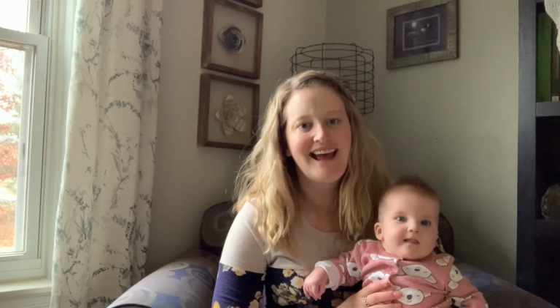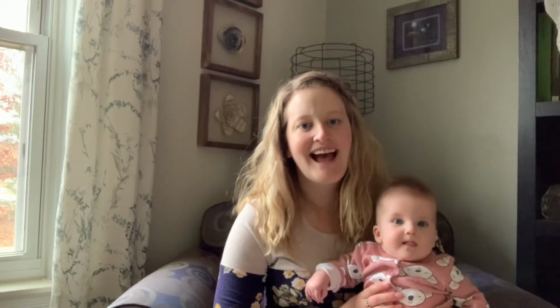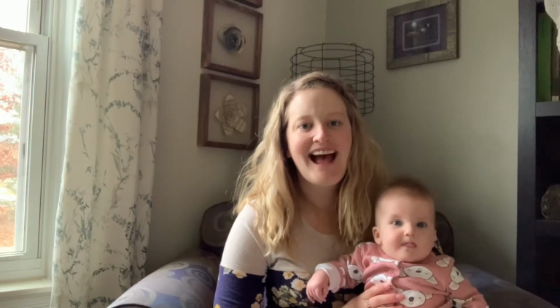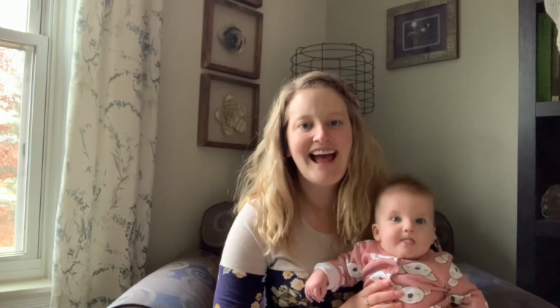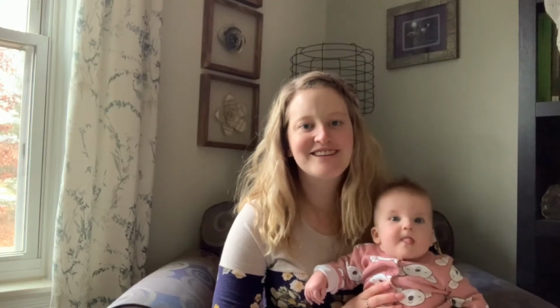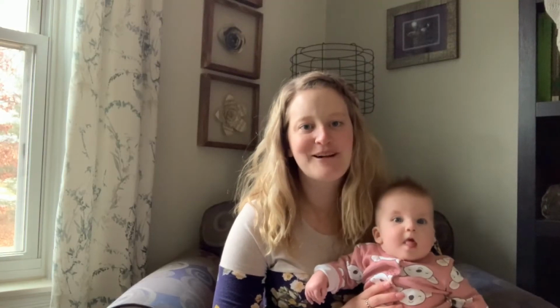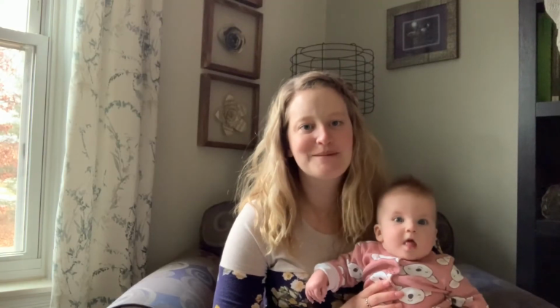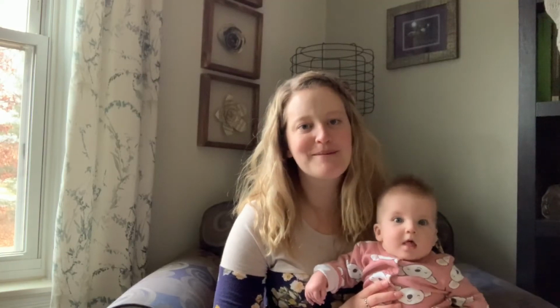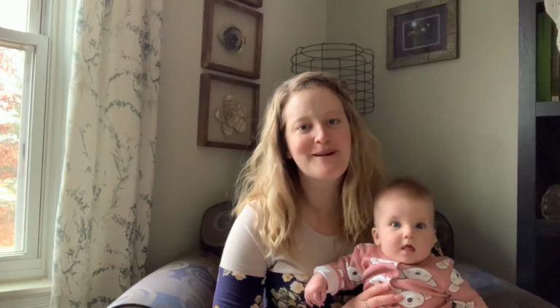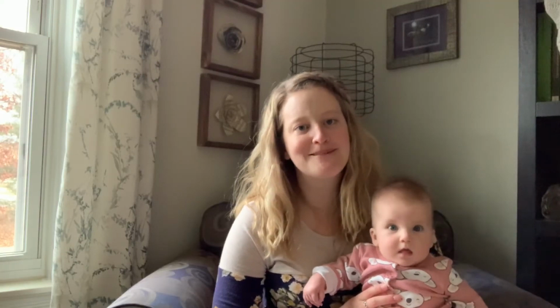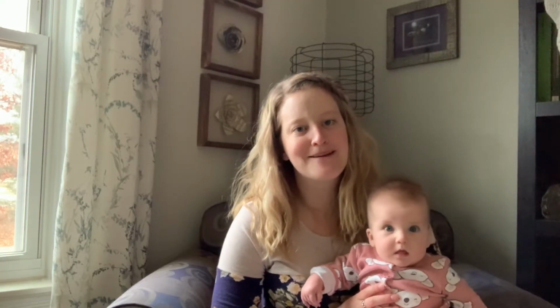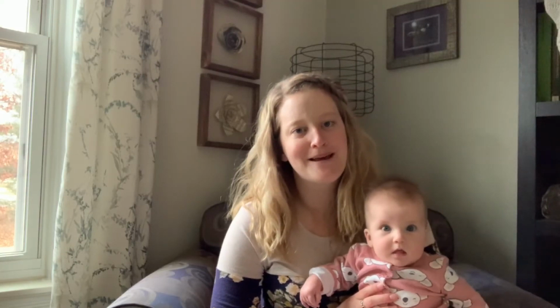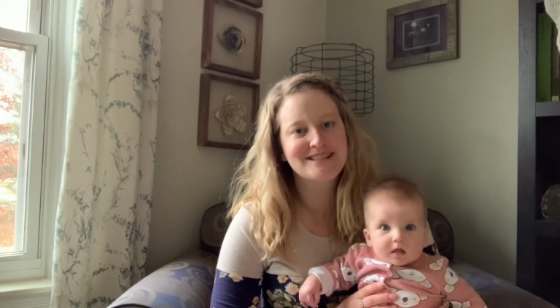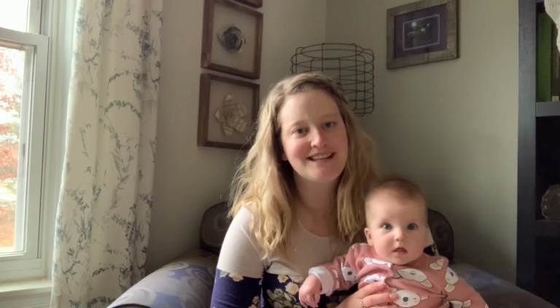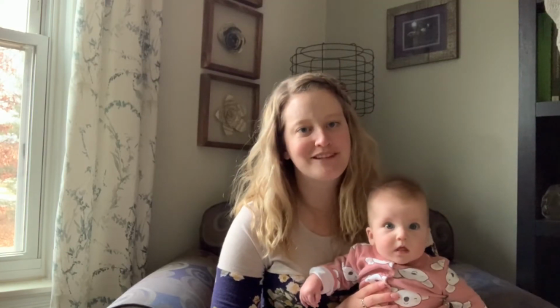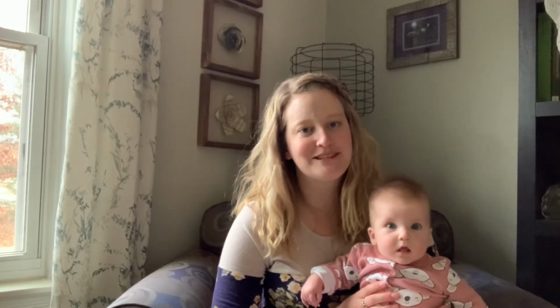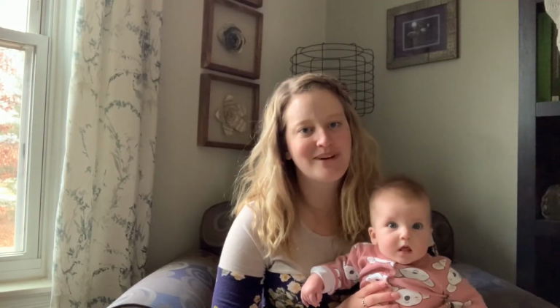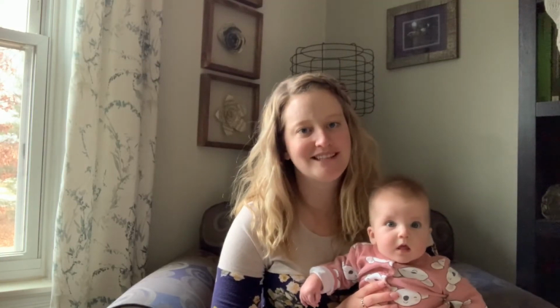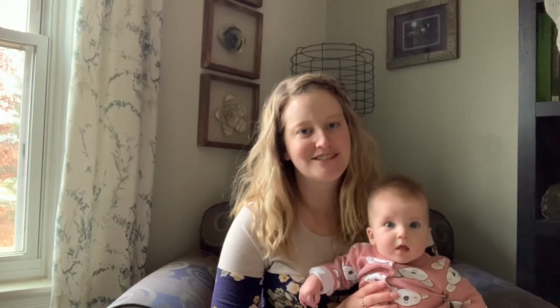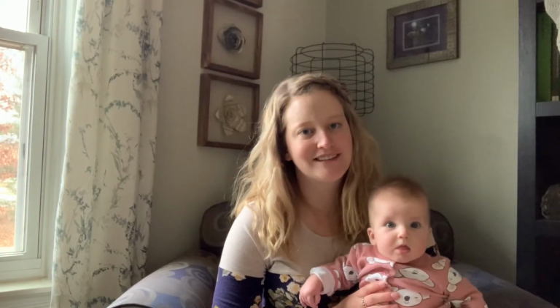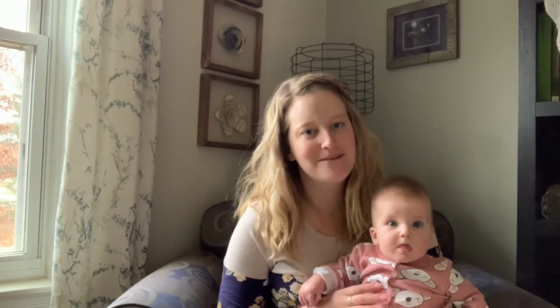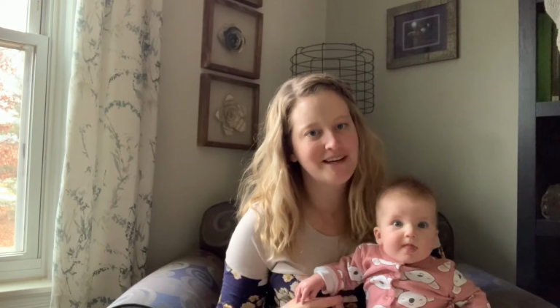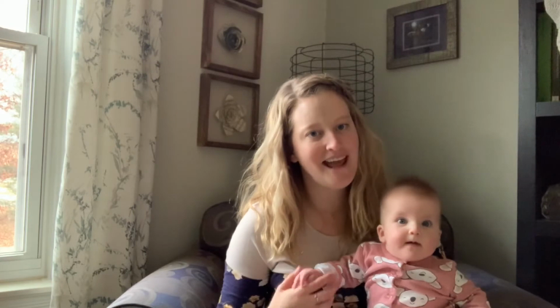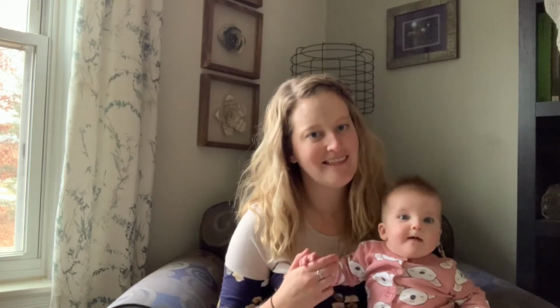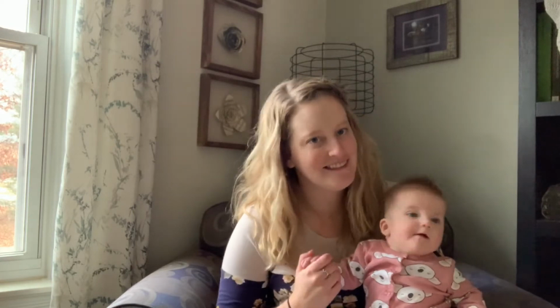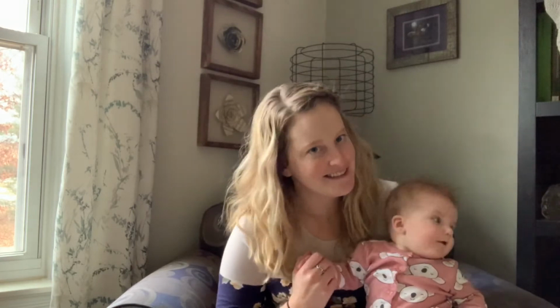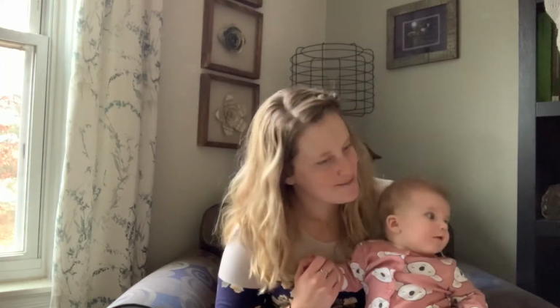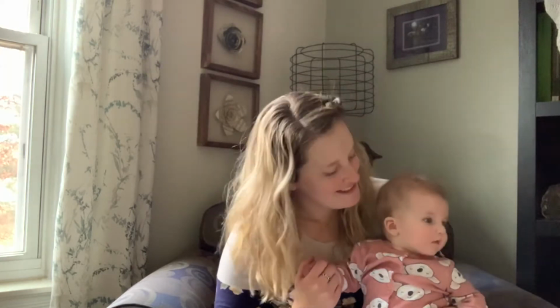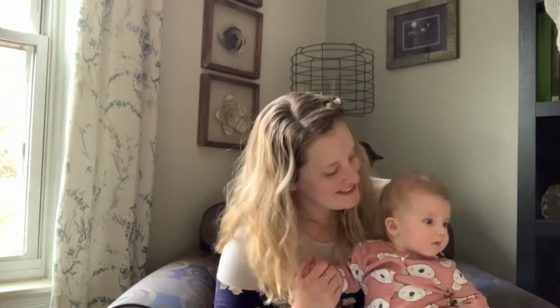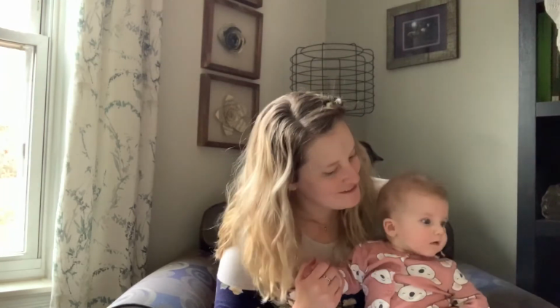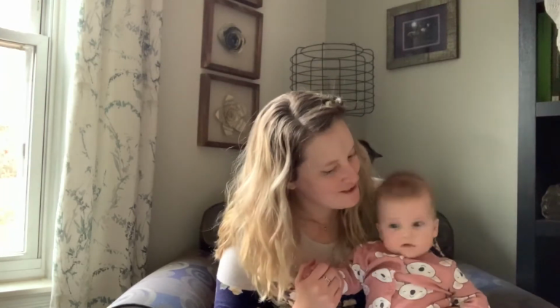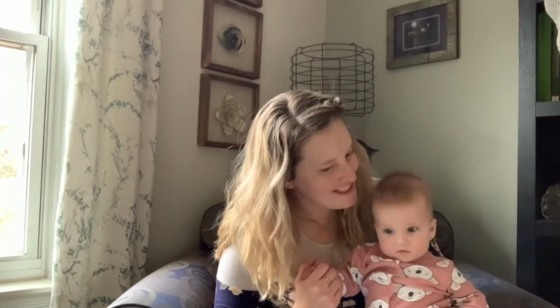Hi and welcome to Baby Rhyme Time. I'm Miss Stephanie with the Brighton District Library, and this is my assistant for today.